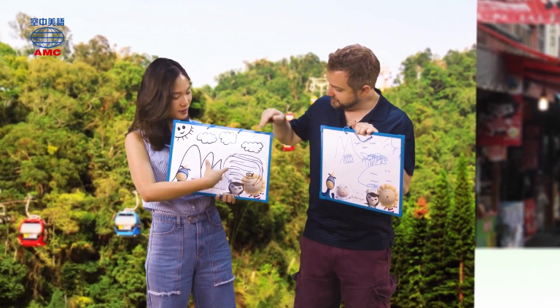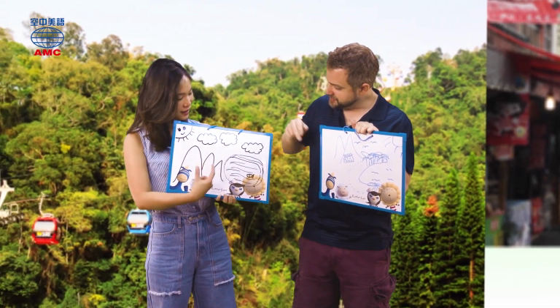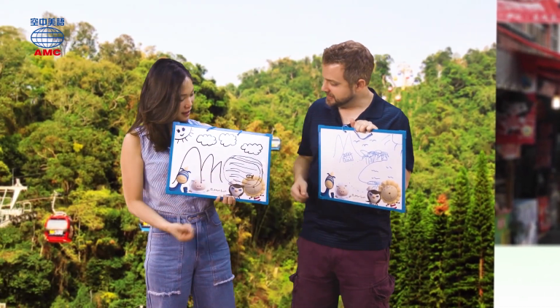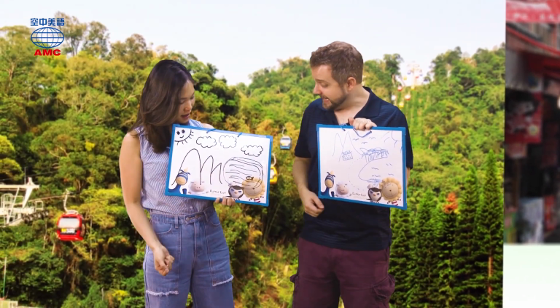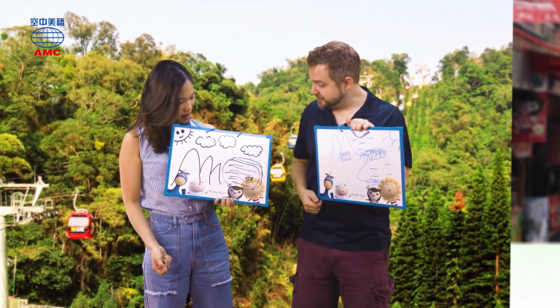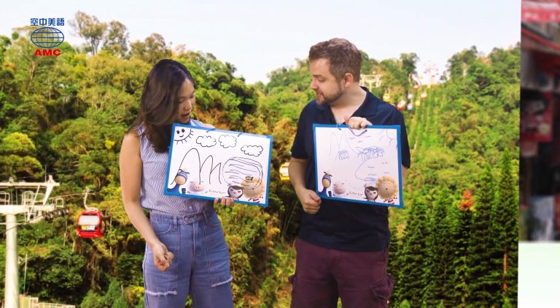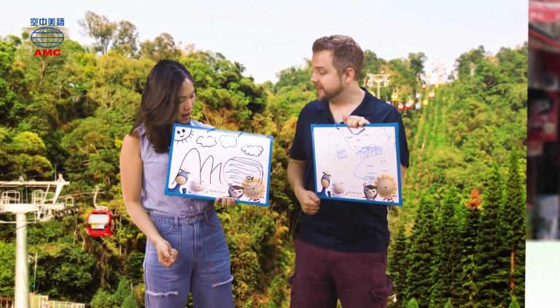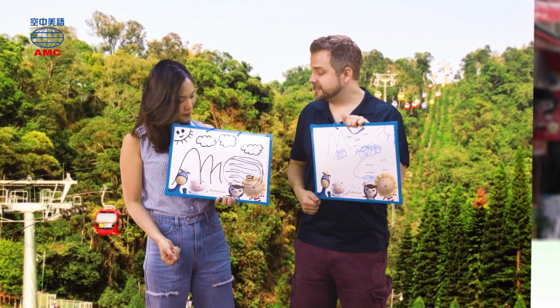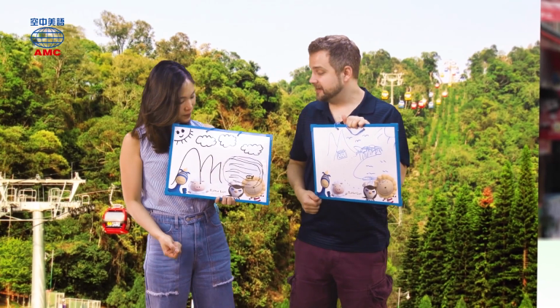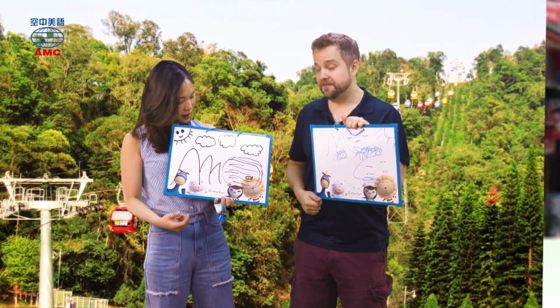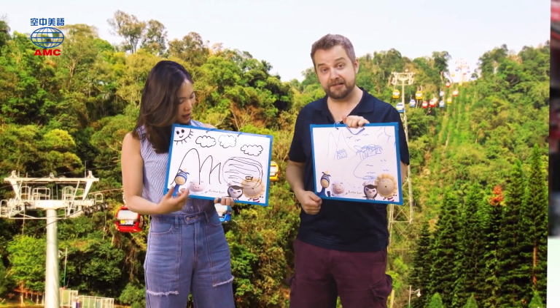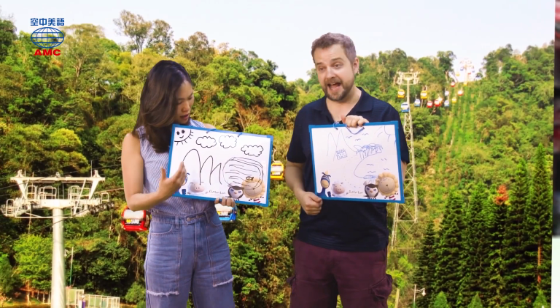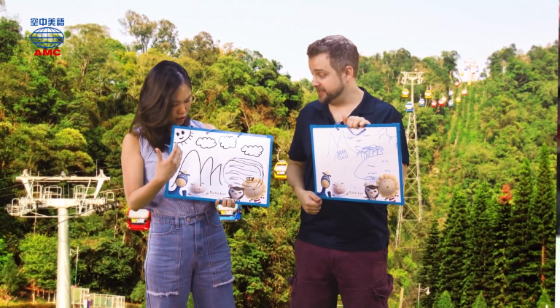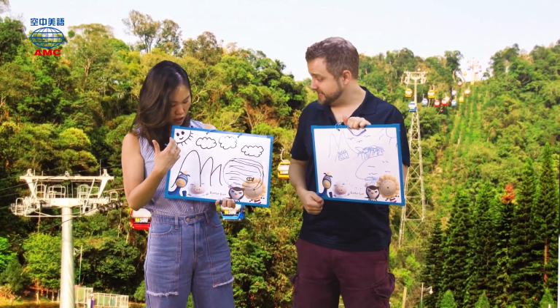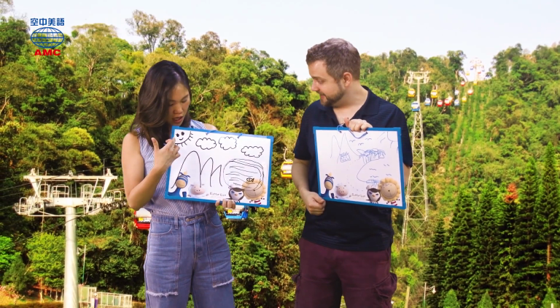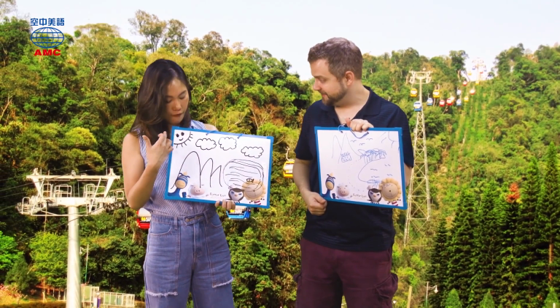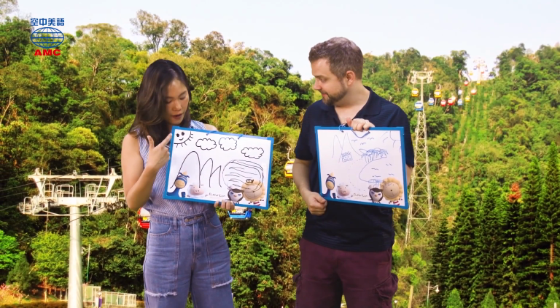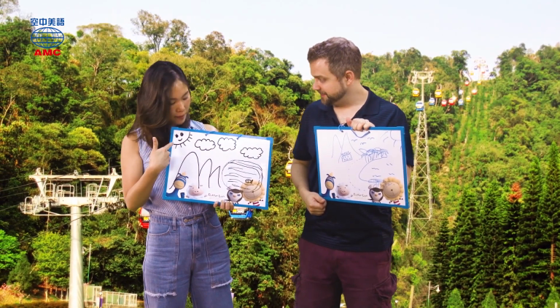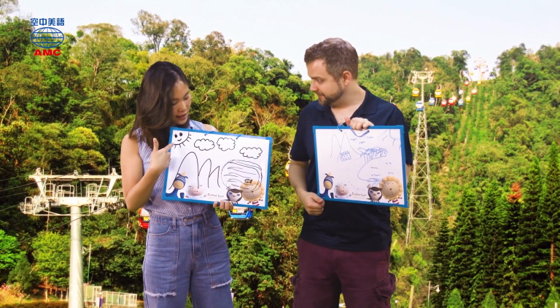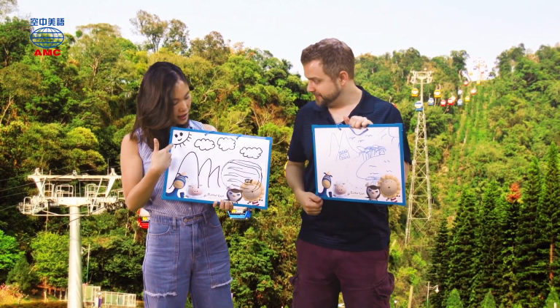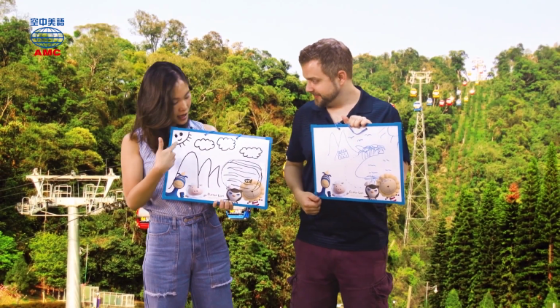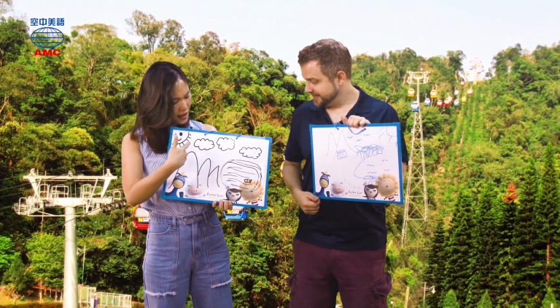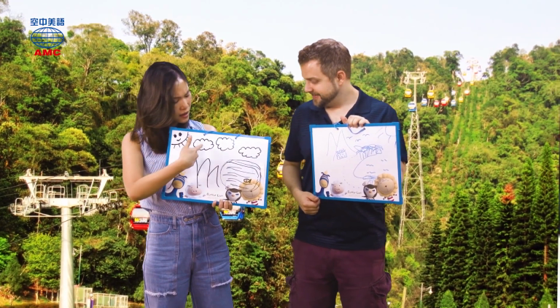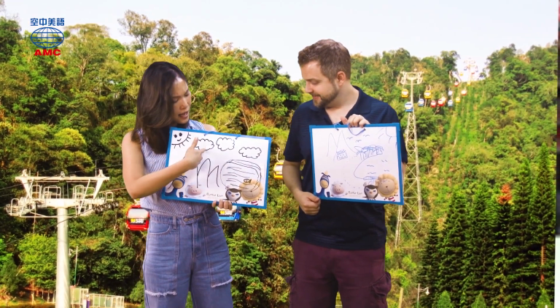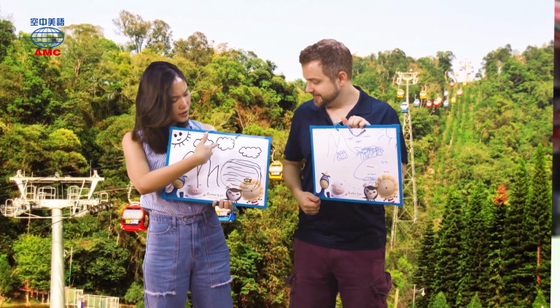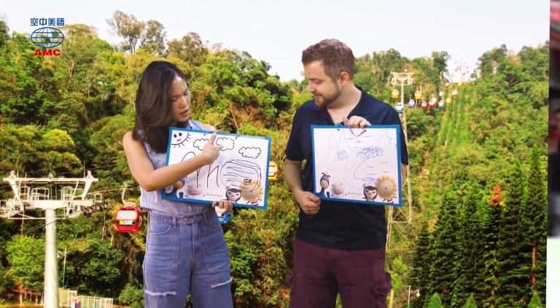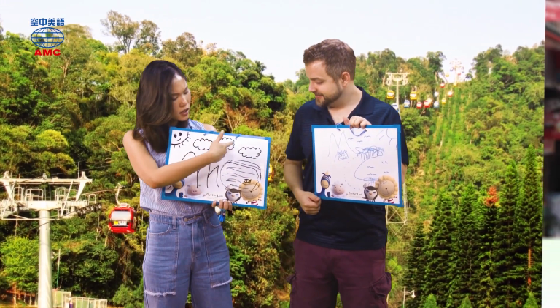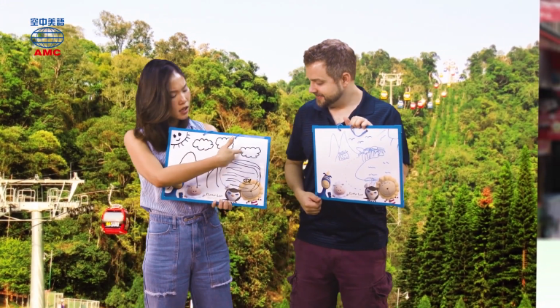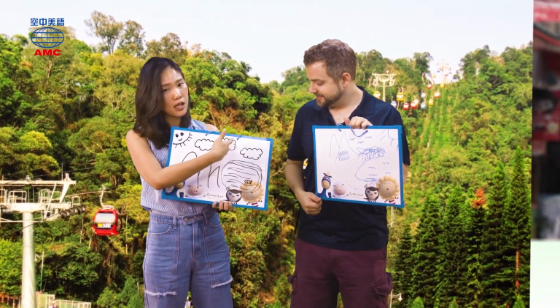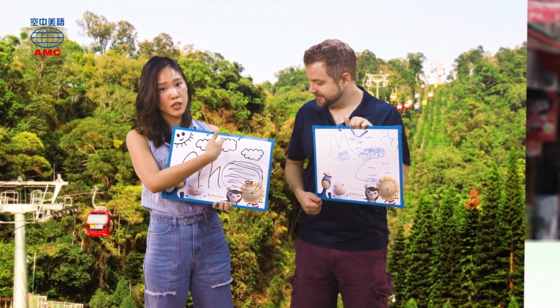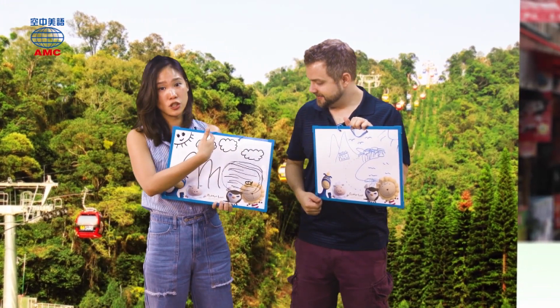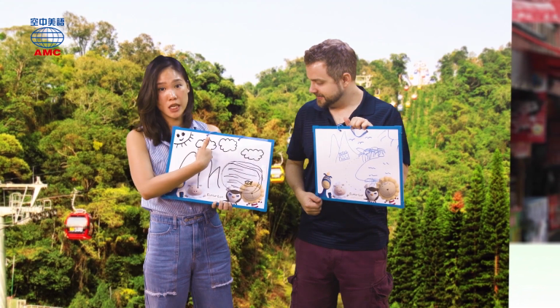And we've got some clouds and a very happy sun. The clouds actually look like sheep.